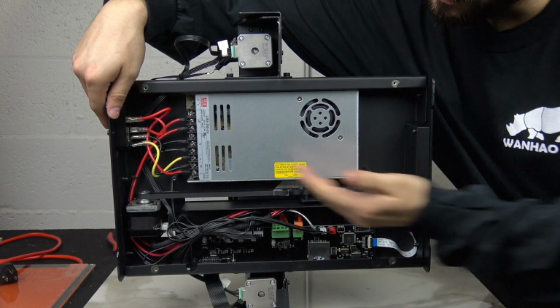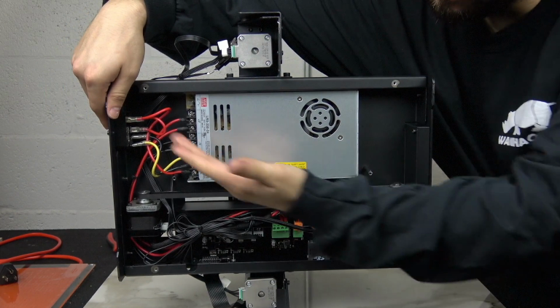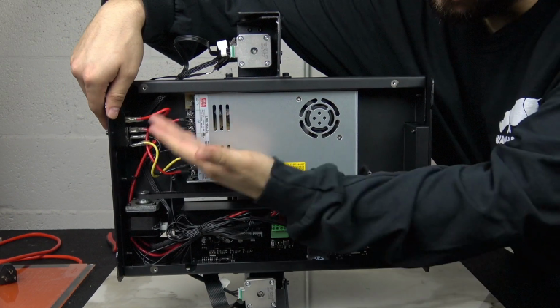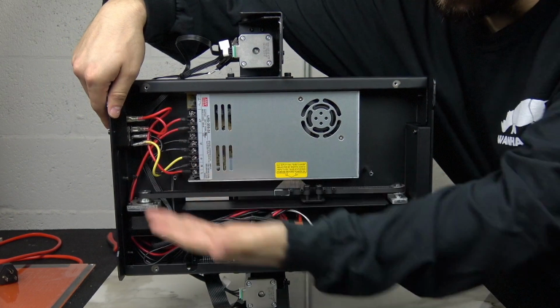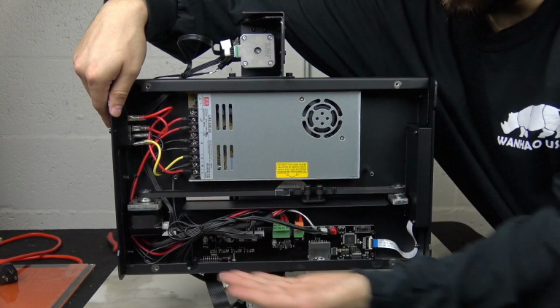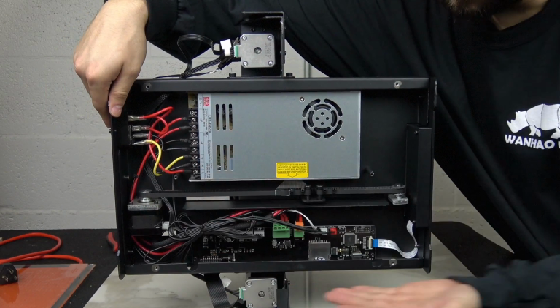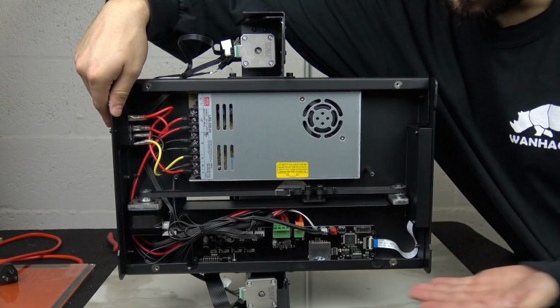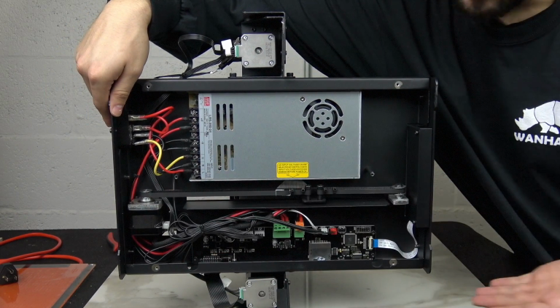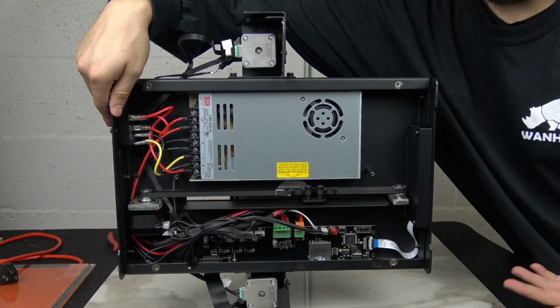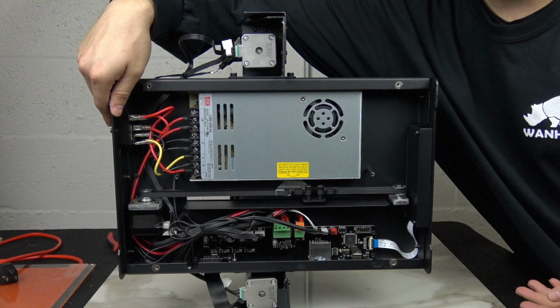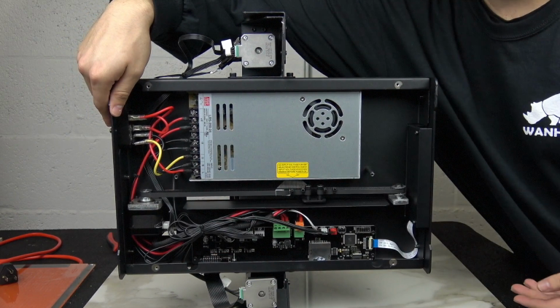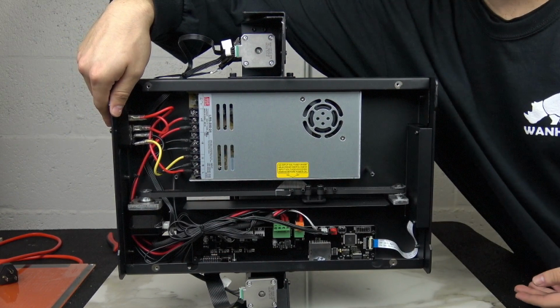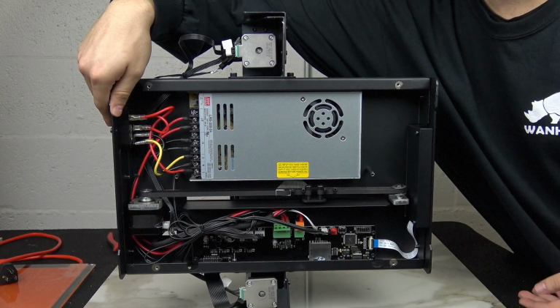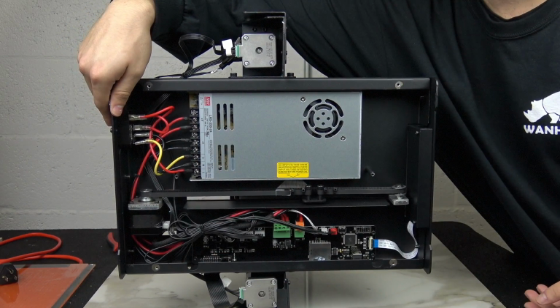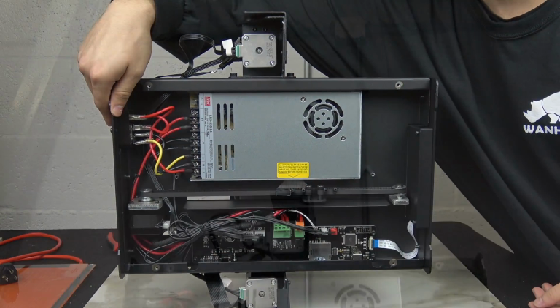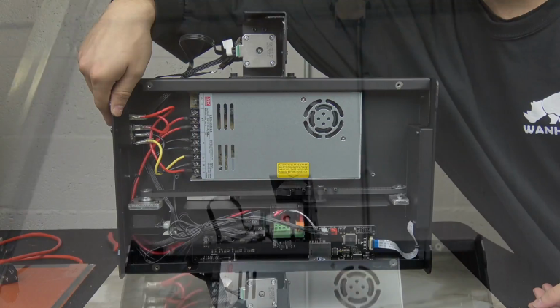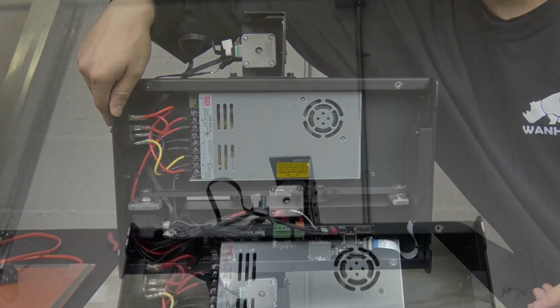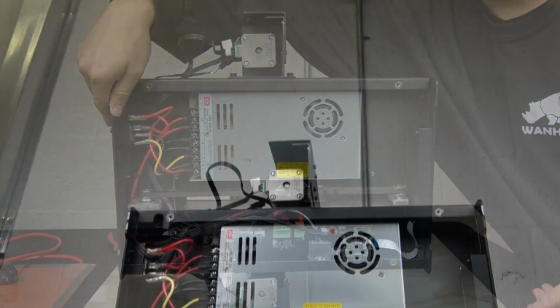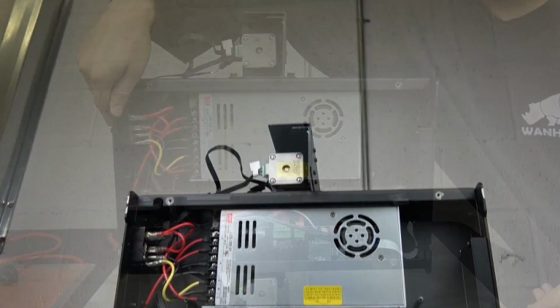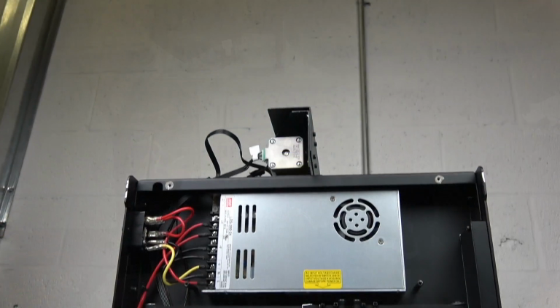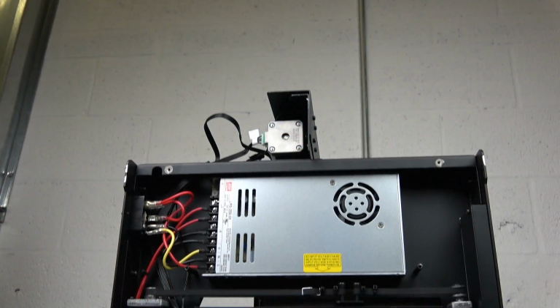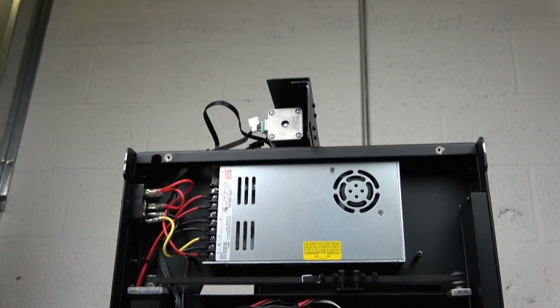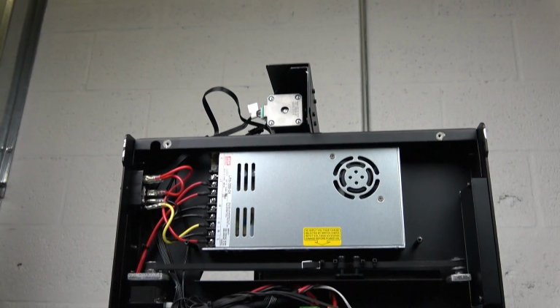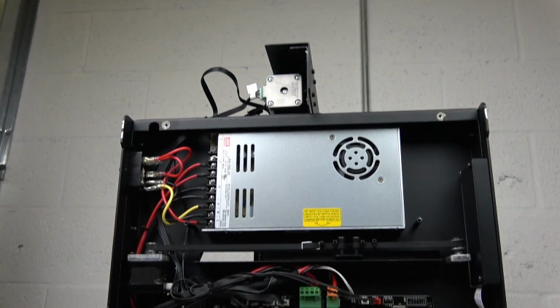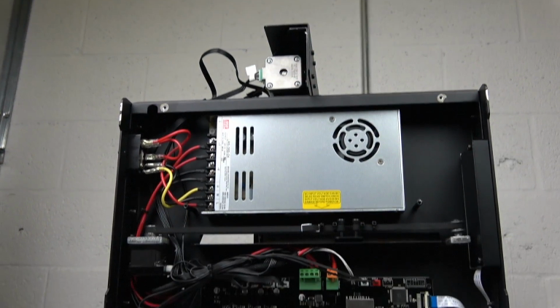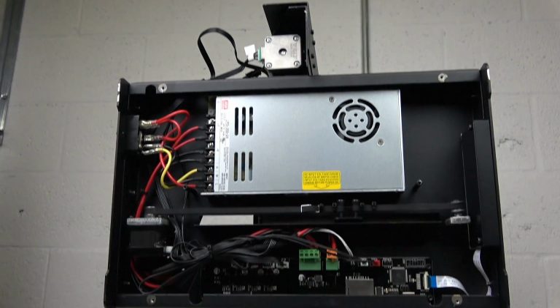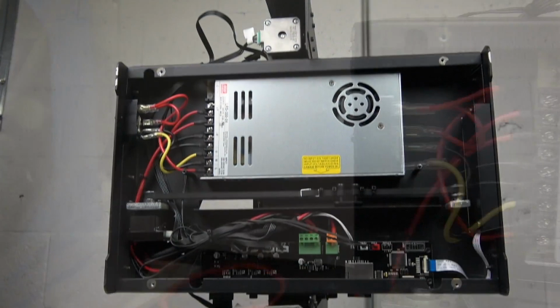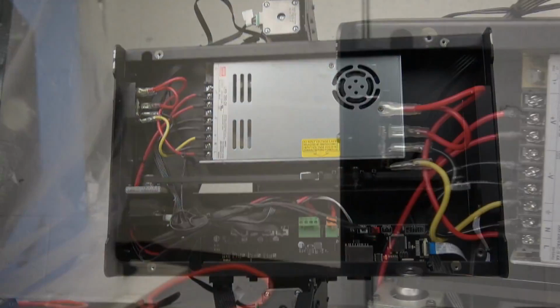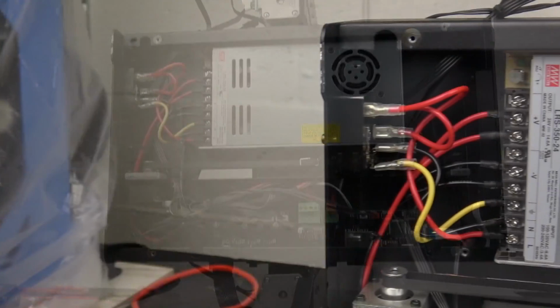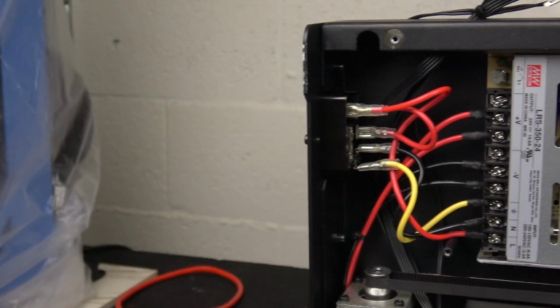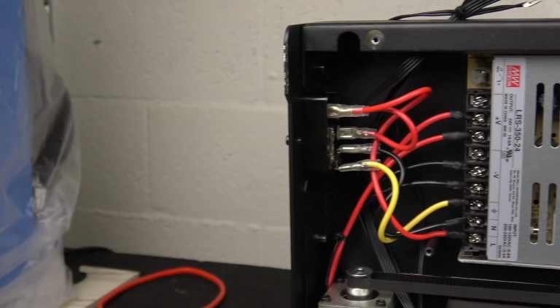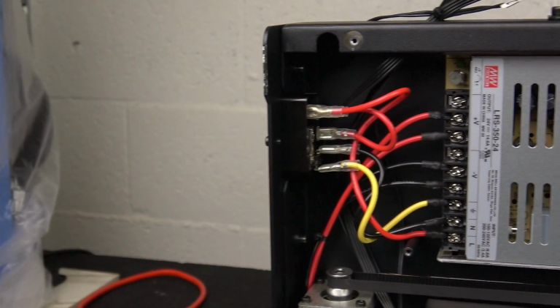You now have access to all of your printer's internal electronics such as your power supply and your mainboard.